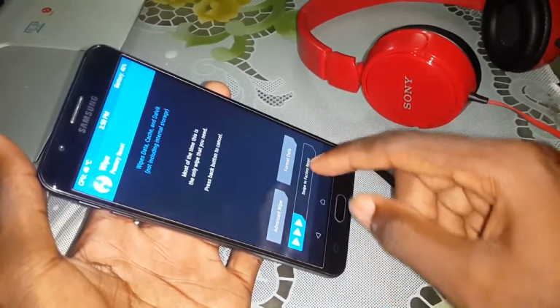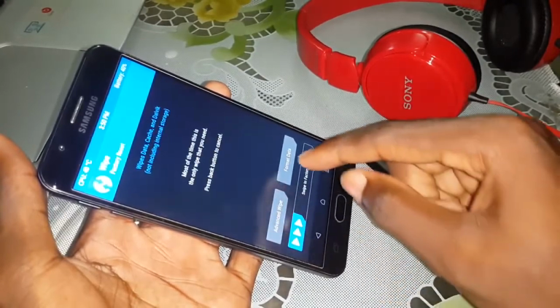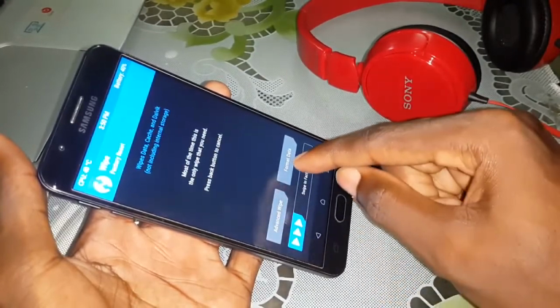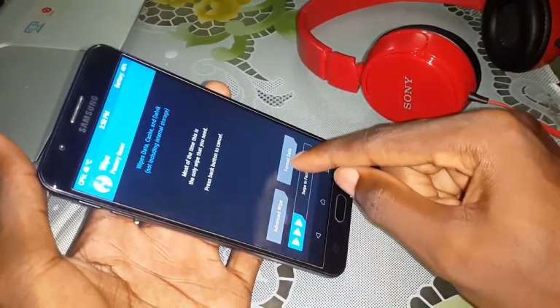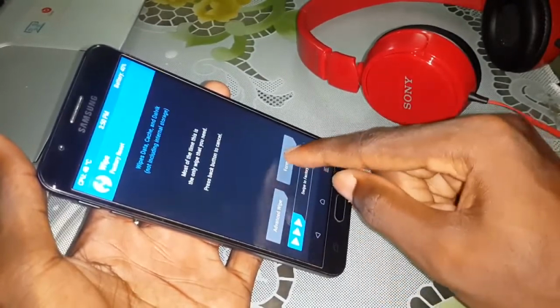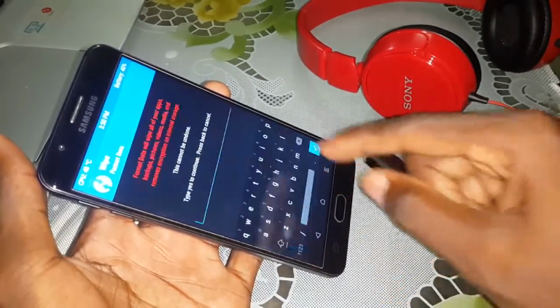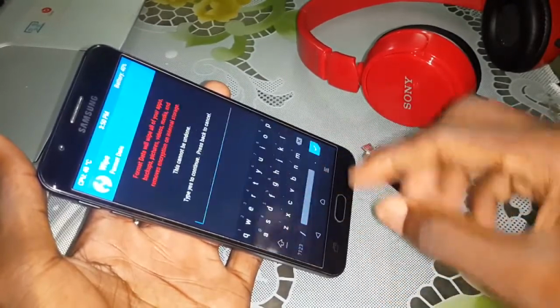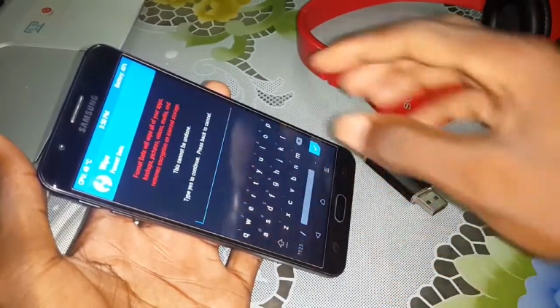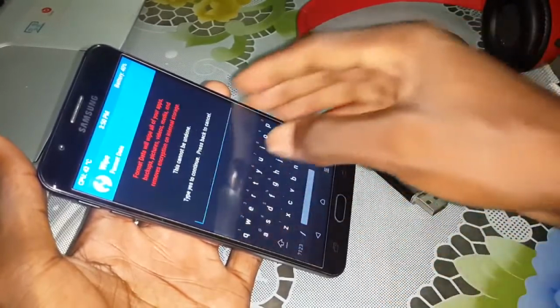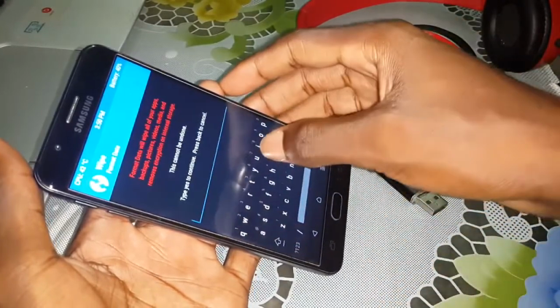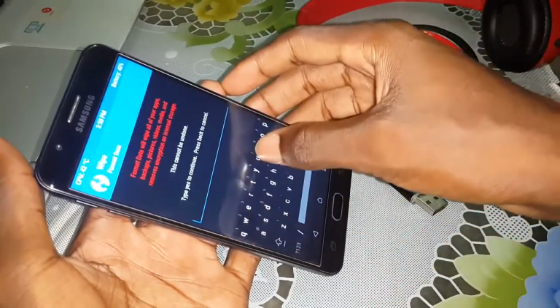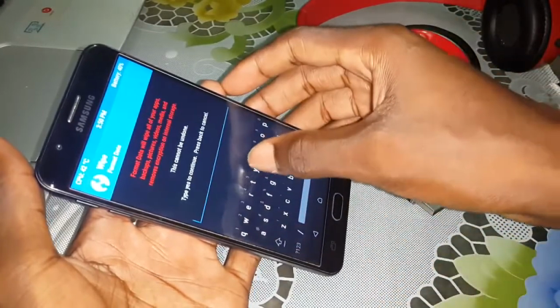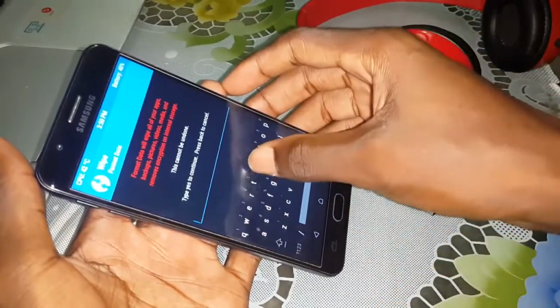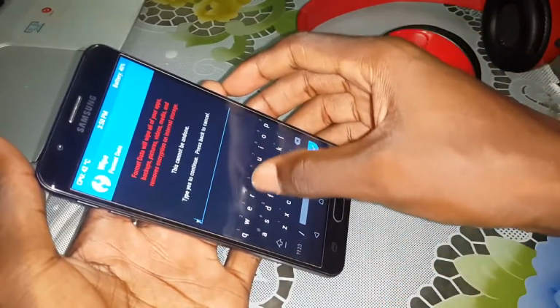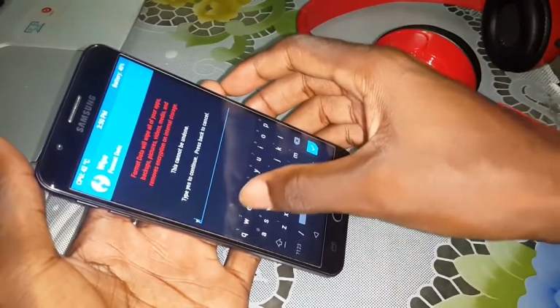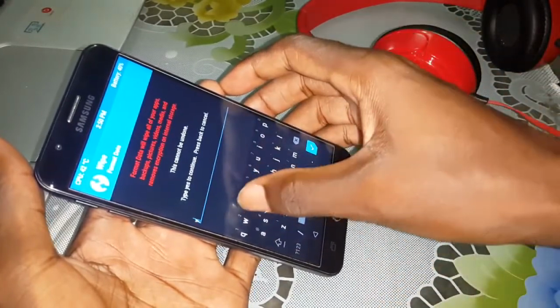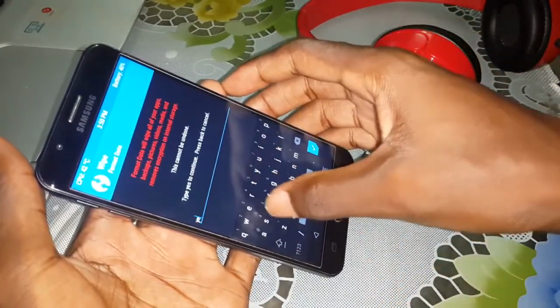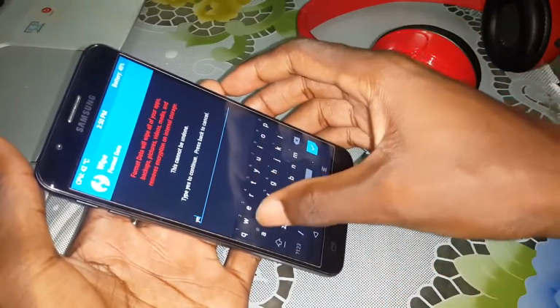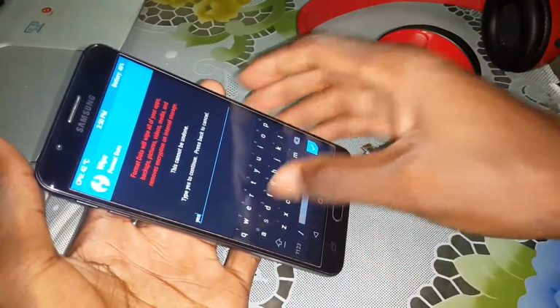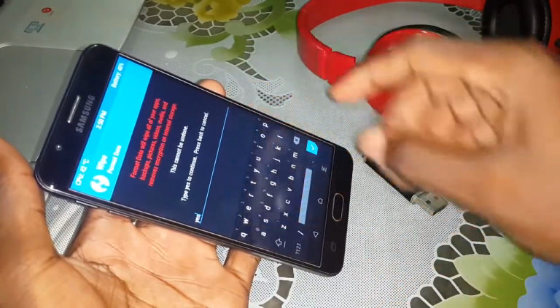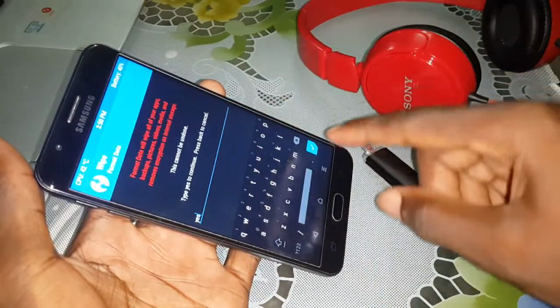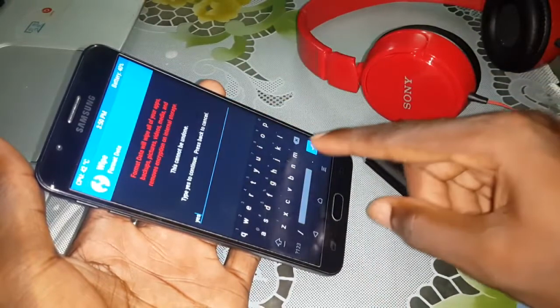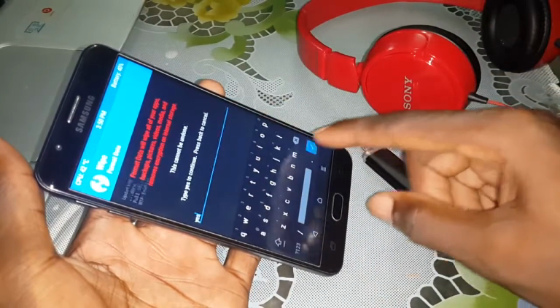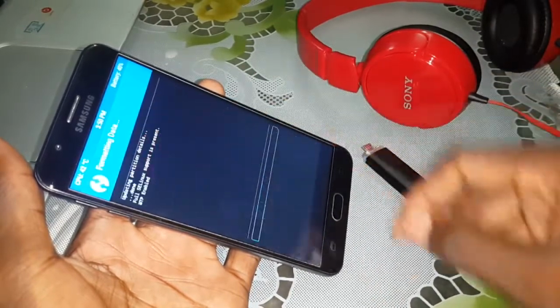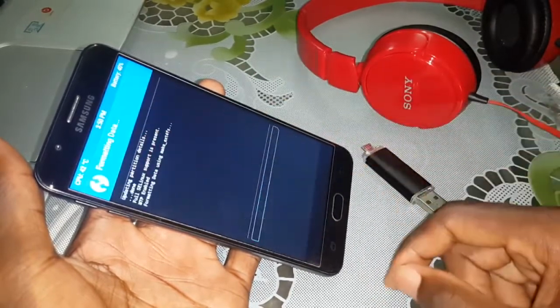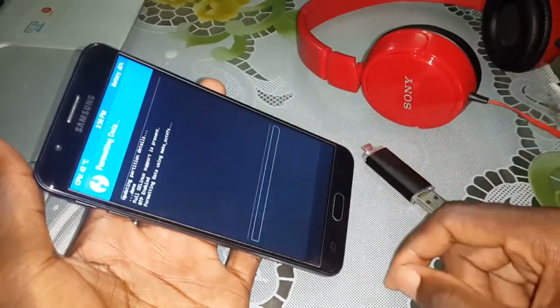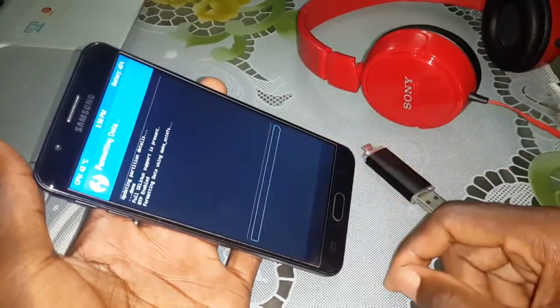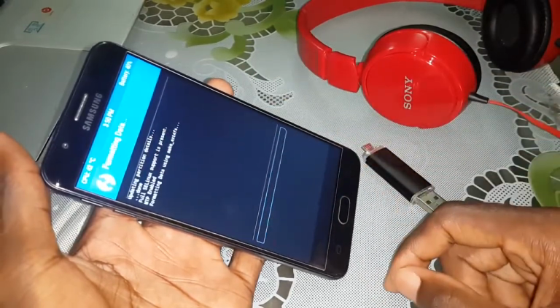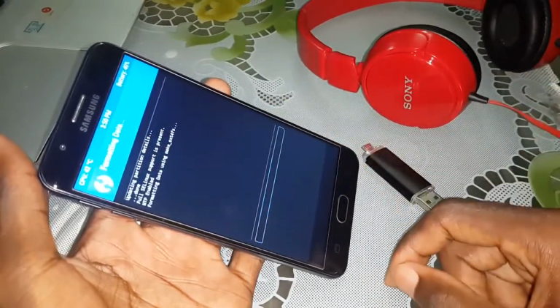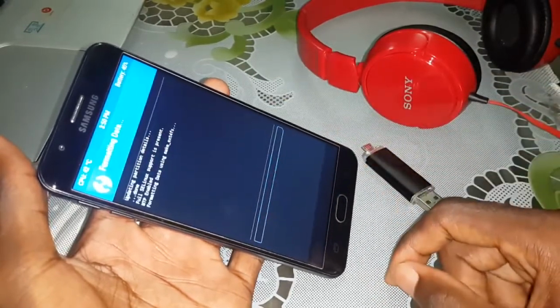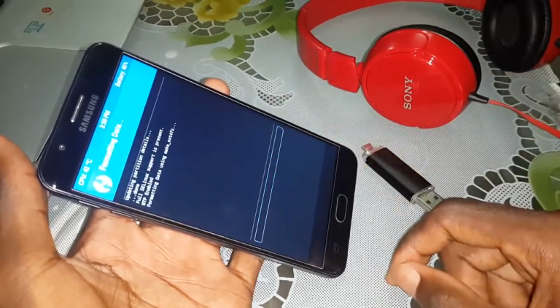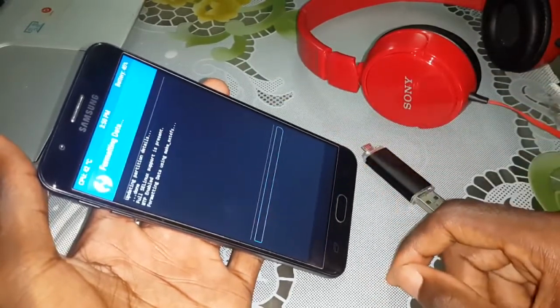Click on Format Data. Enter yes to confirm.